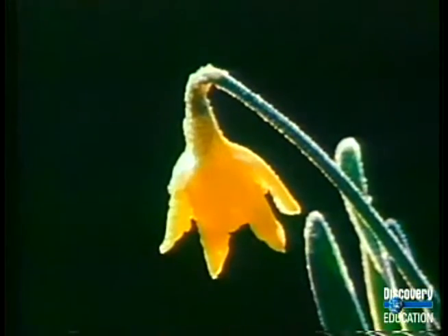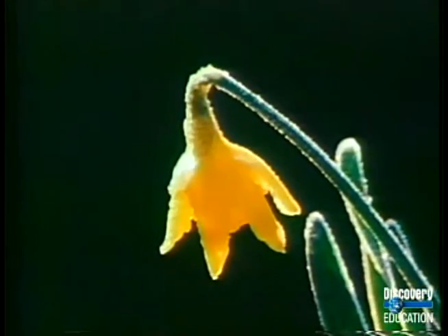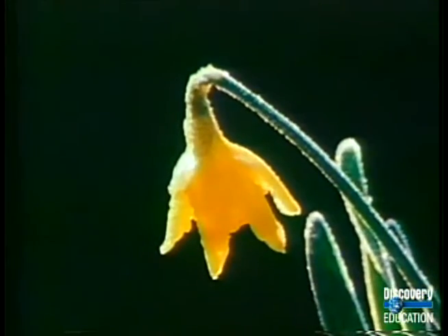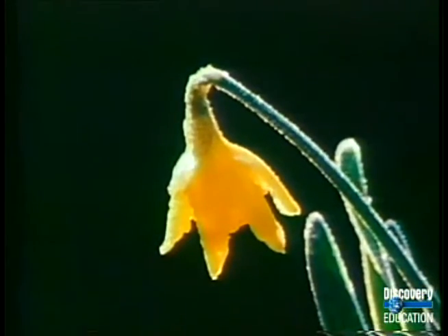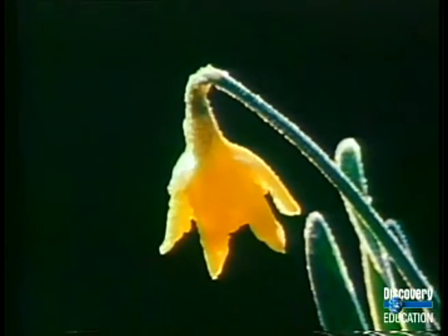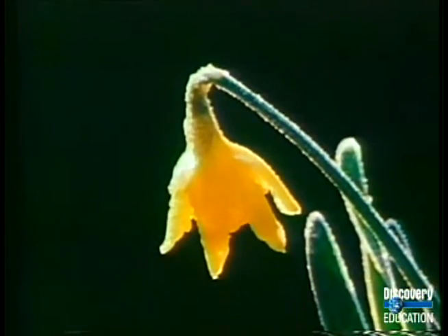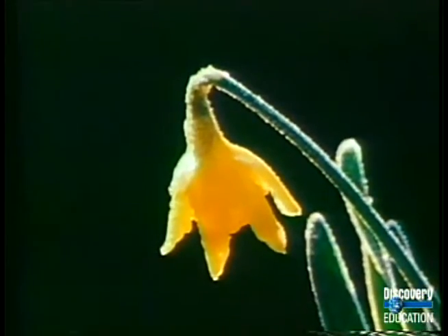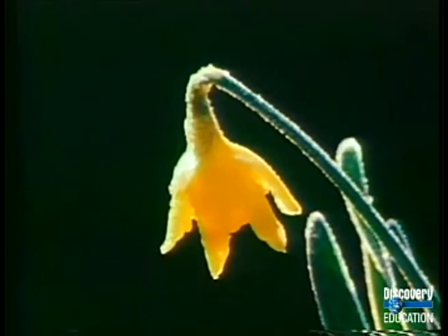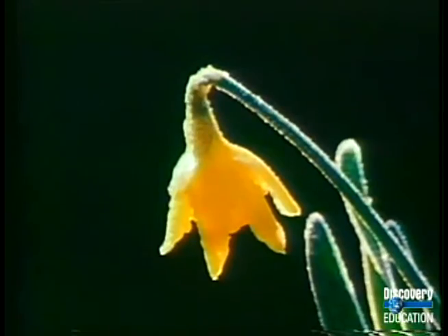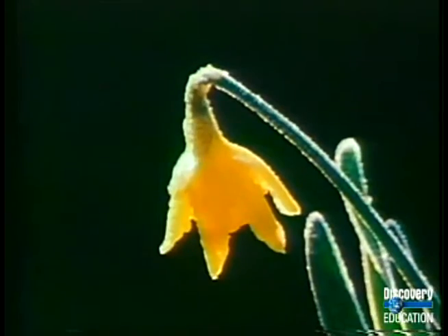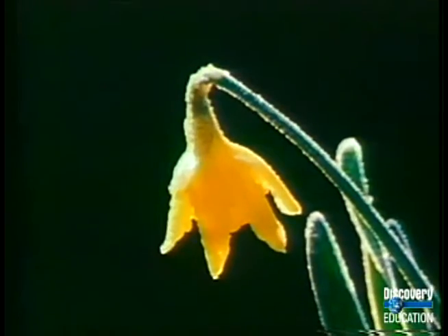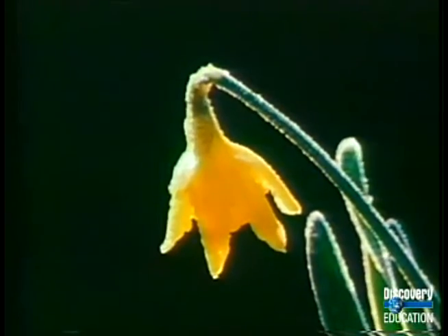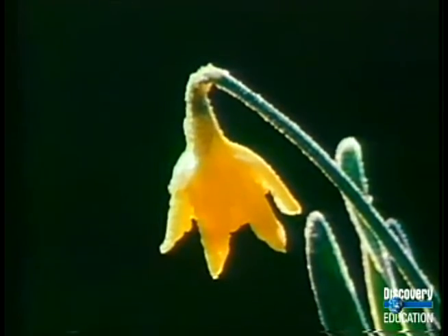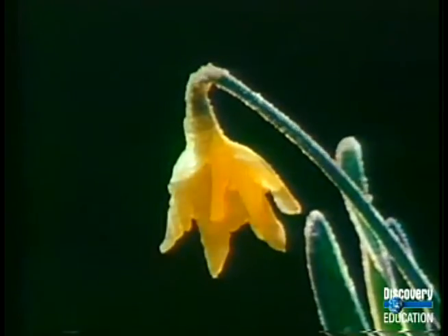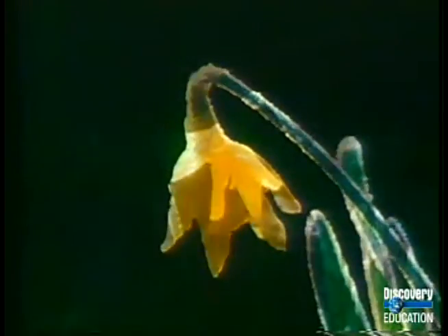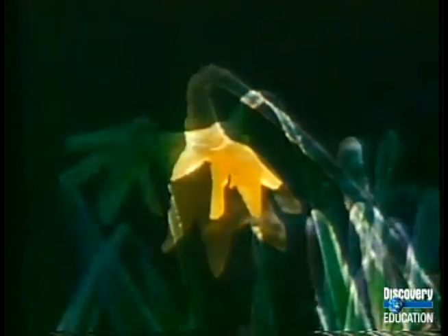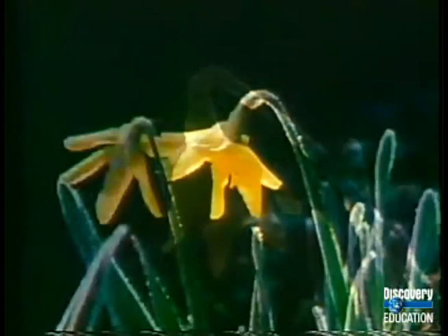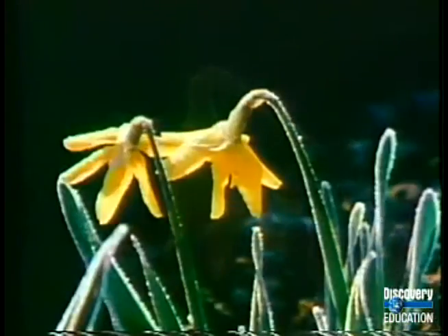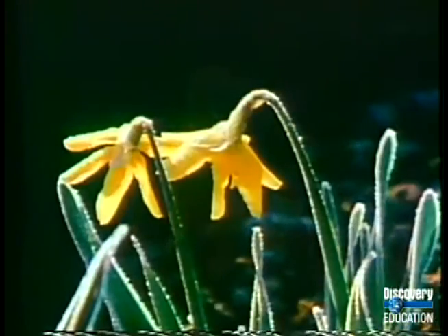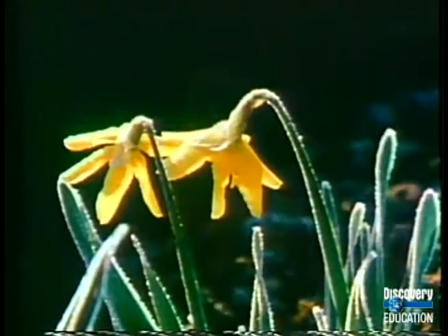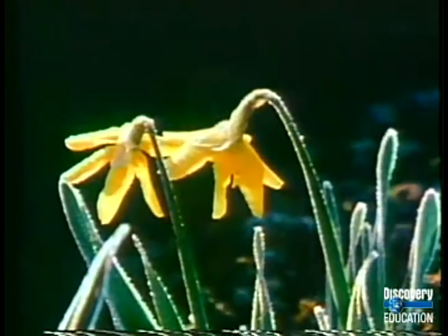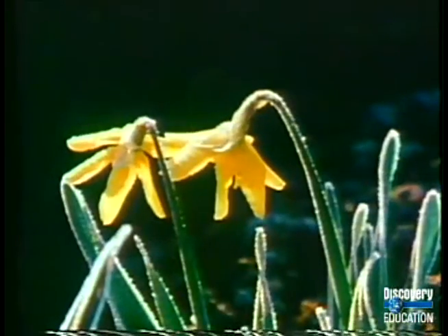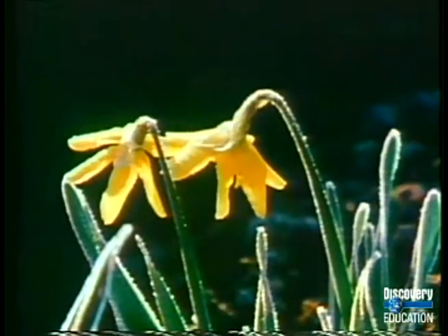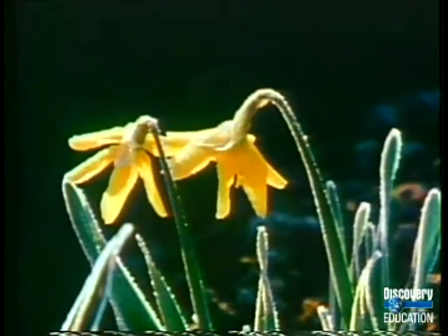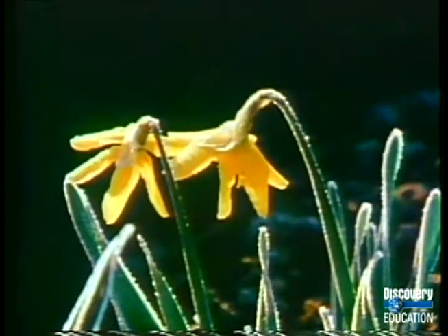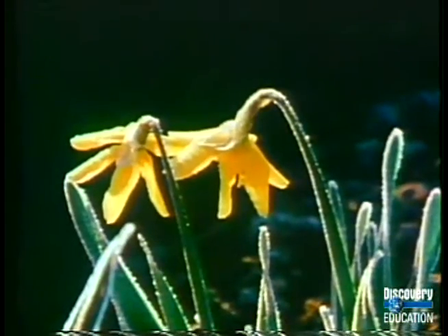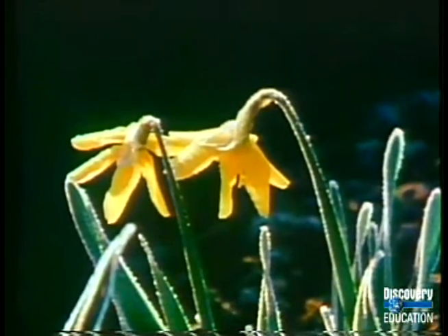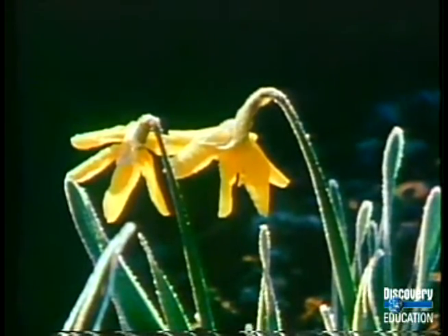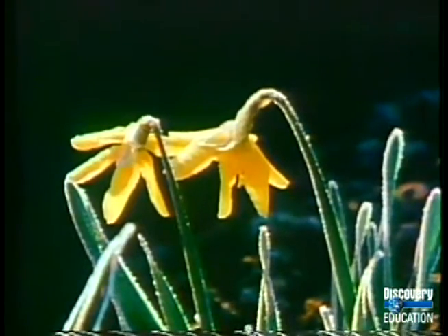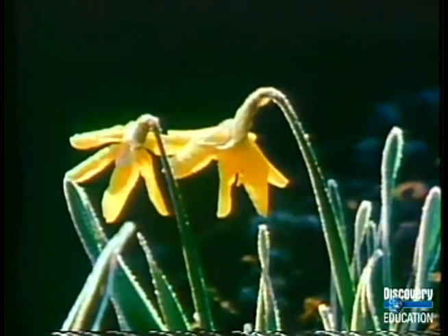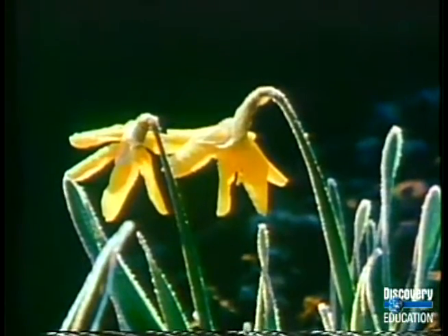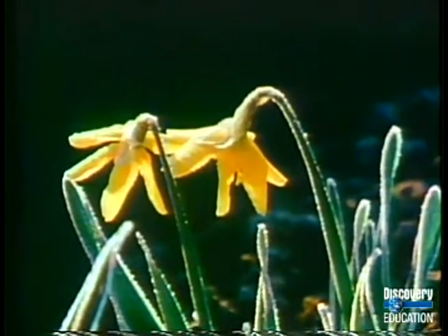Daffodils, at dawn on a frosty morning. Watch the leaves once the sun is up.